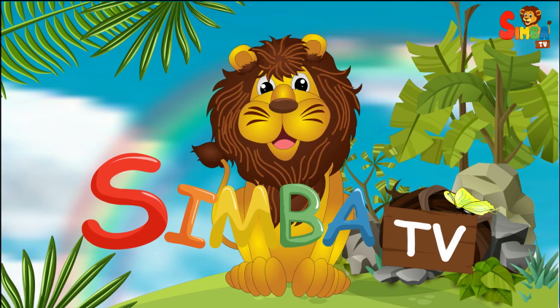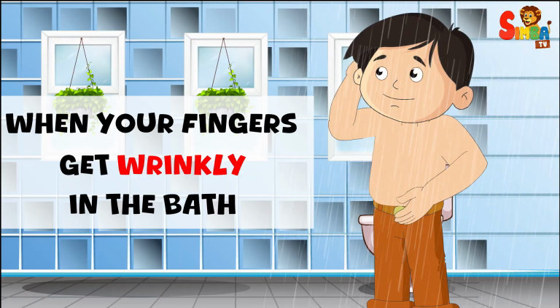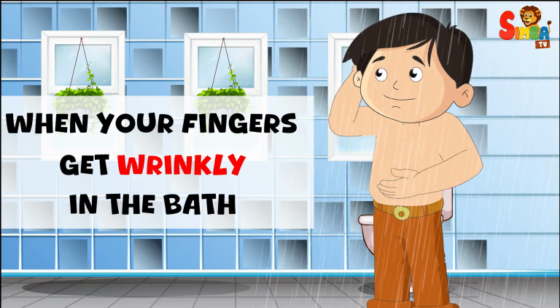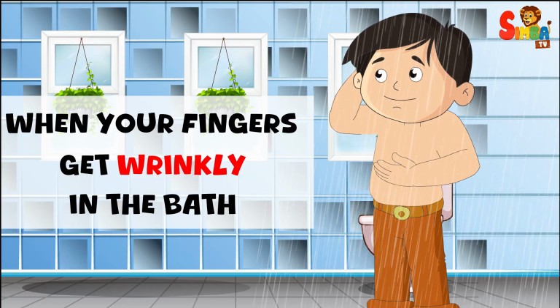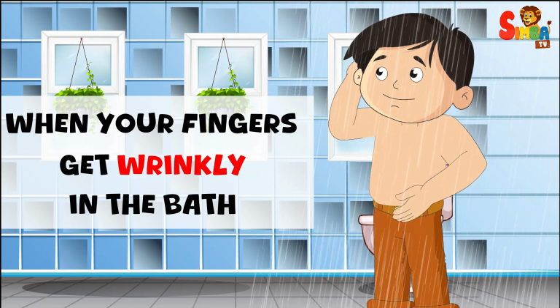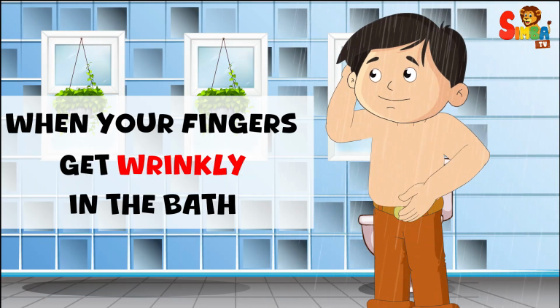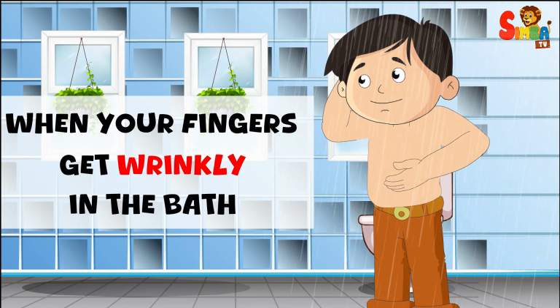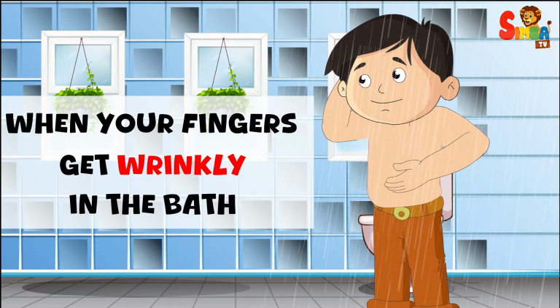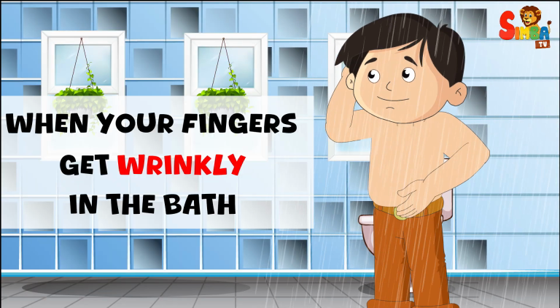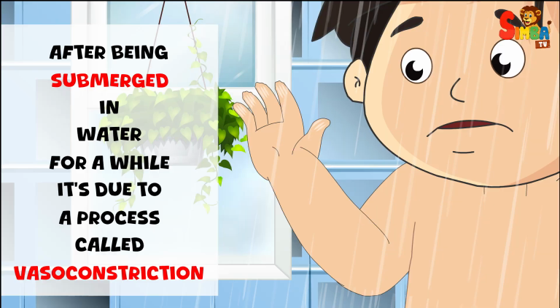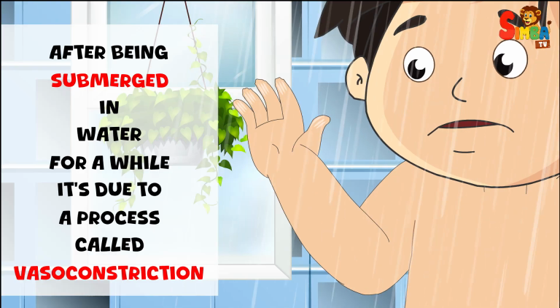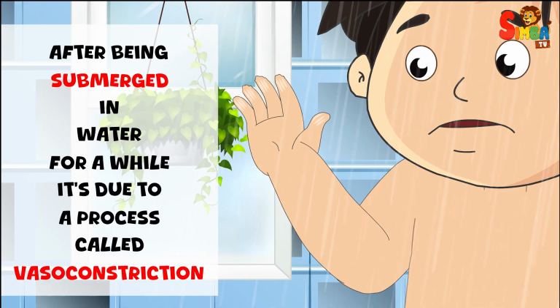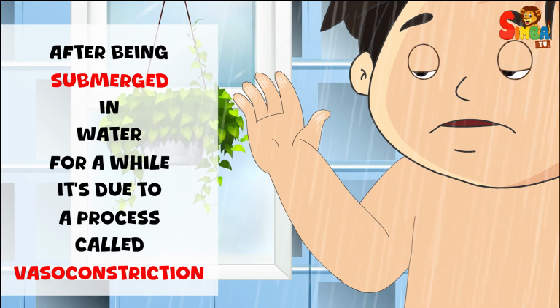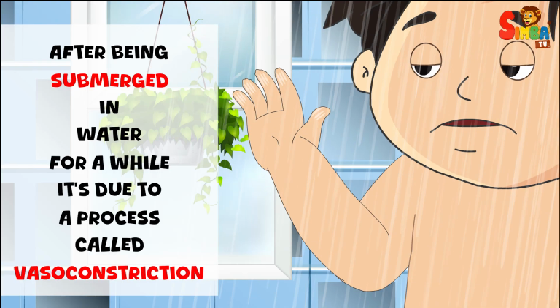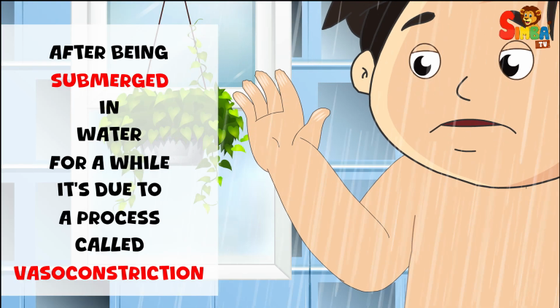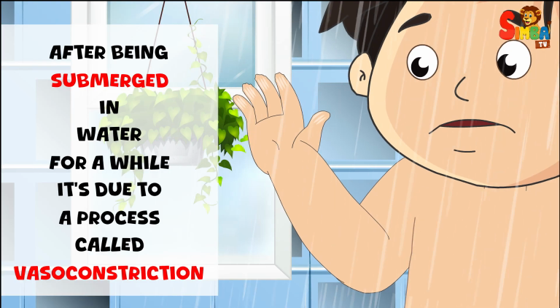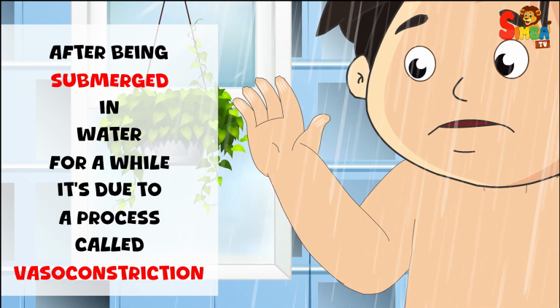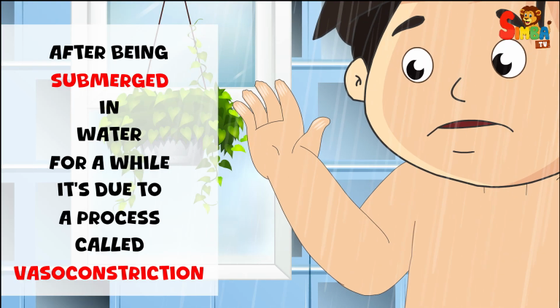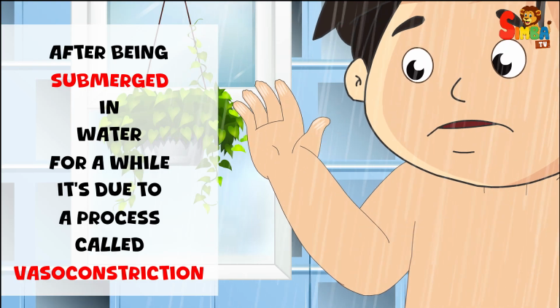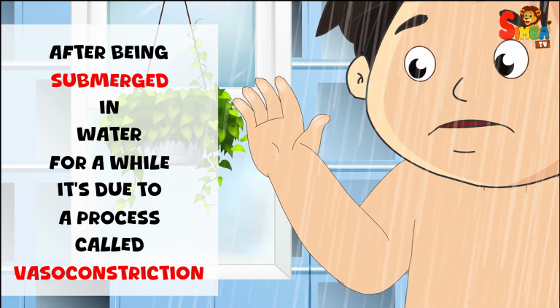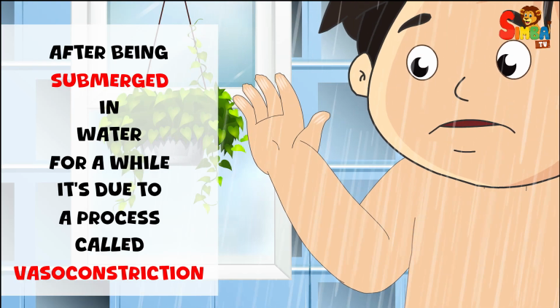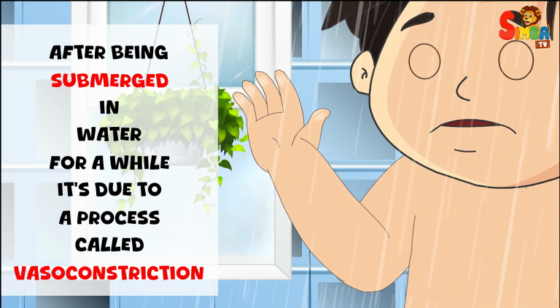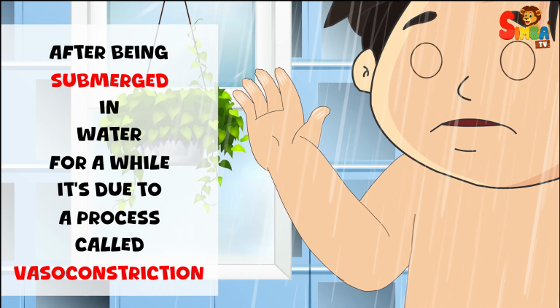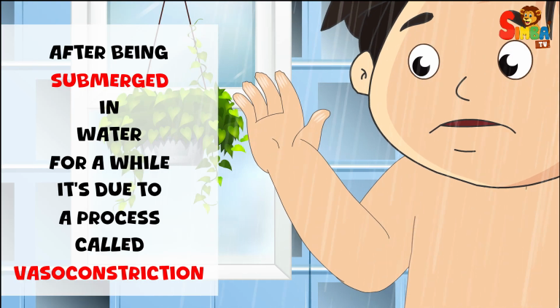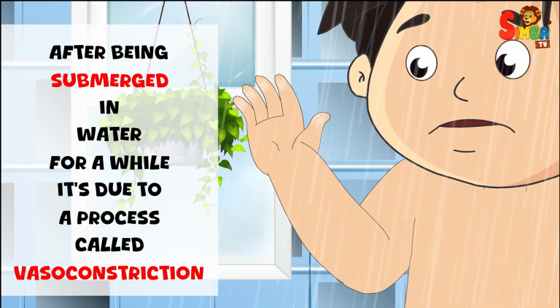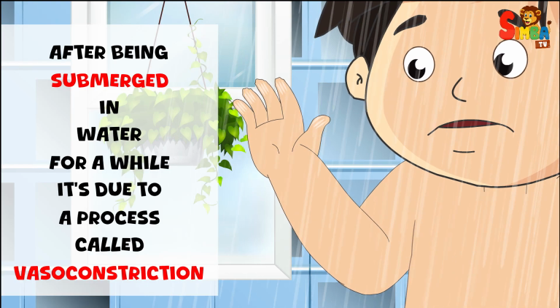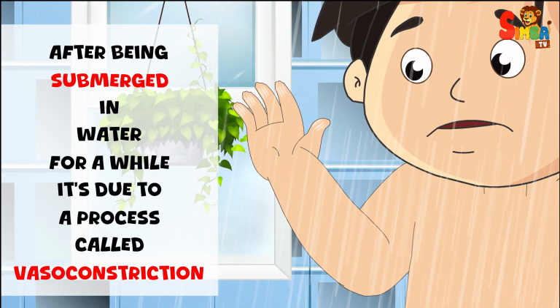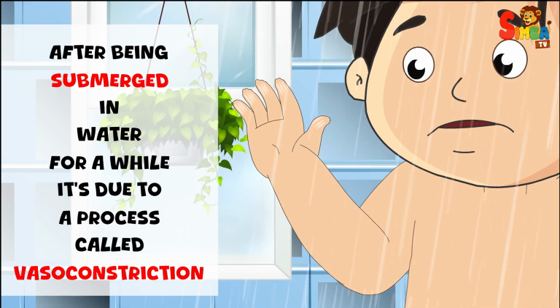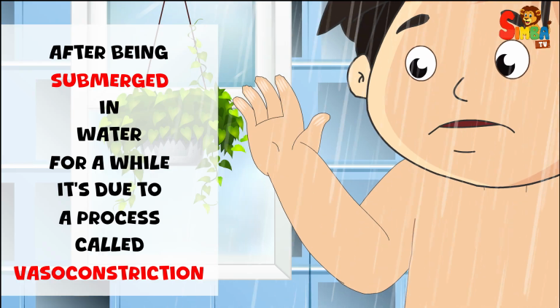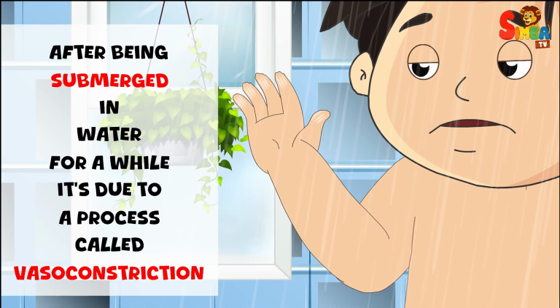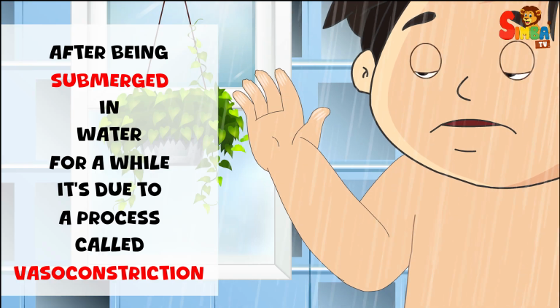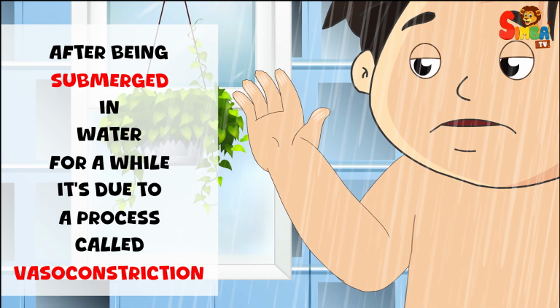When your fingers get wrinkly in the bath or after being submerged in water for a while, it's due to a process called vasoconstriction.